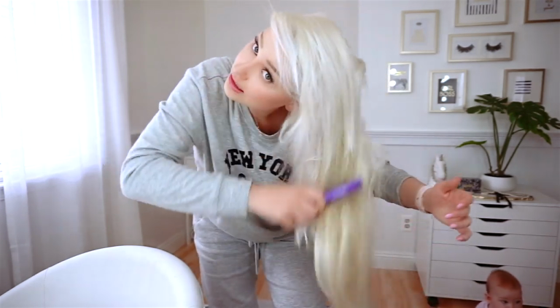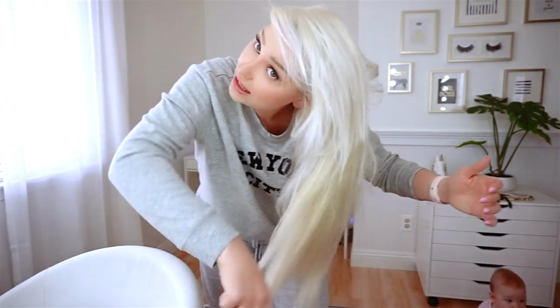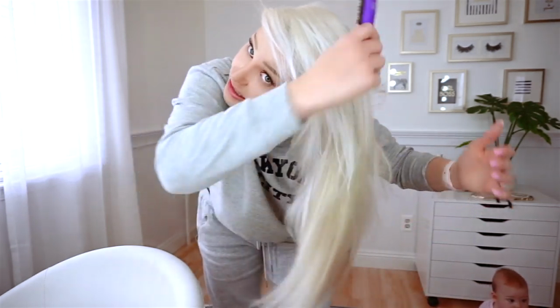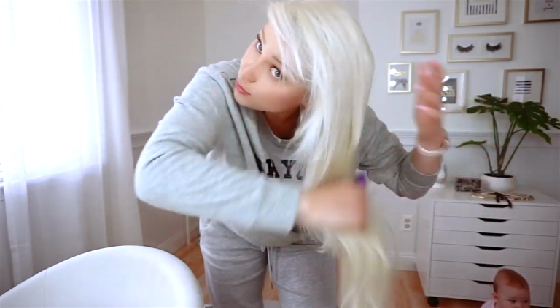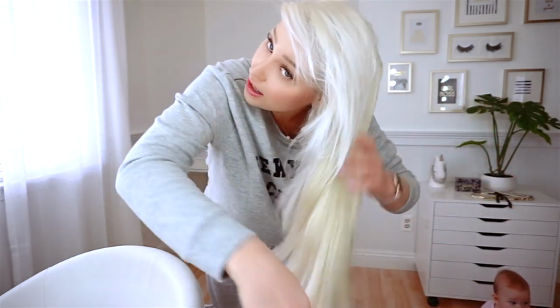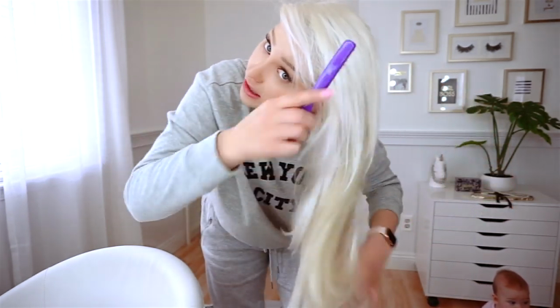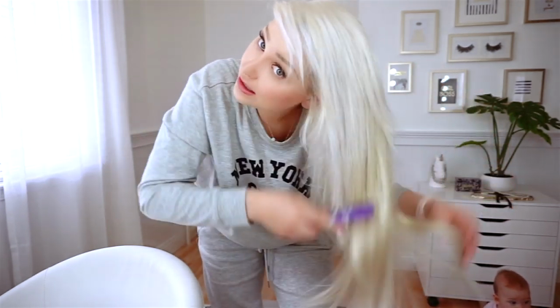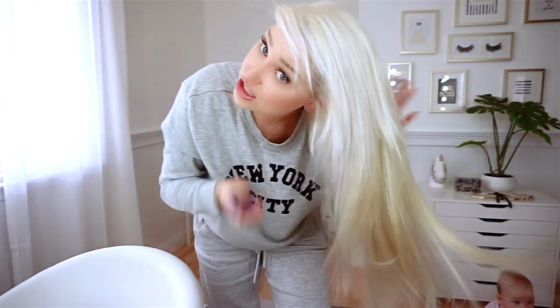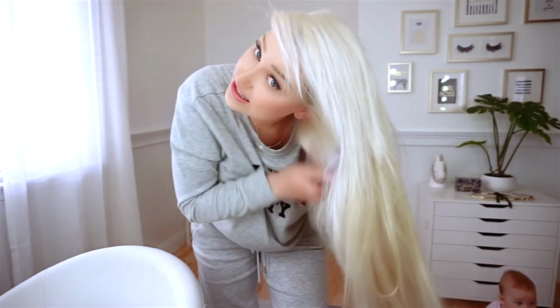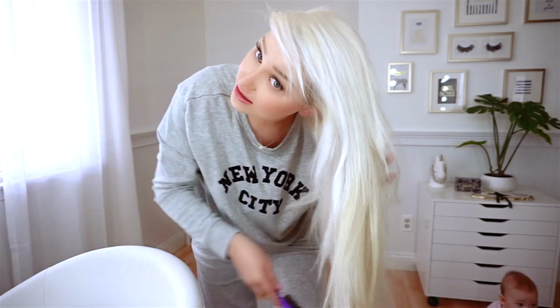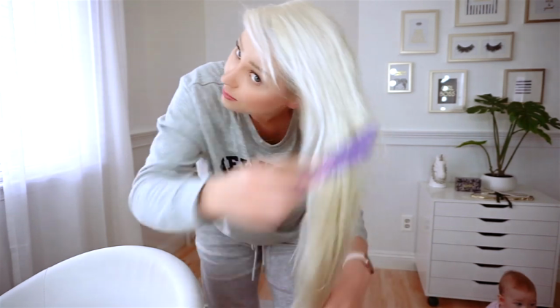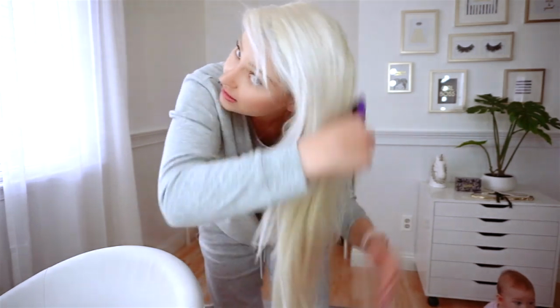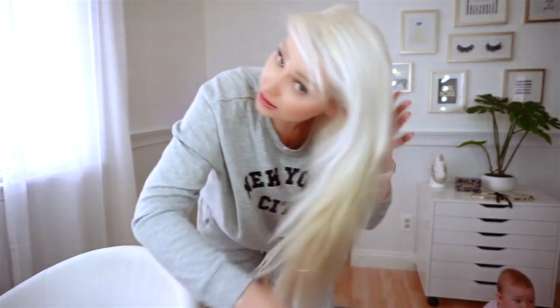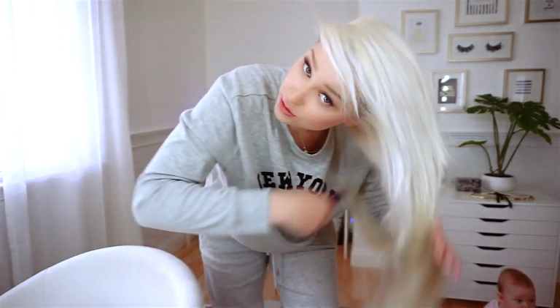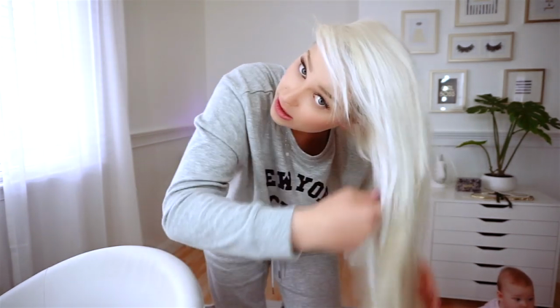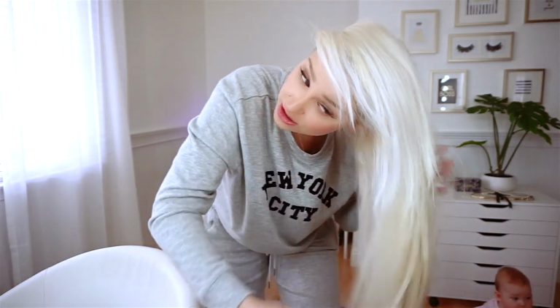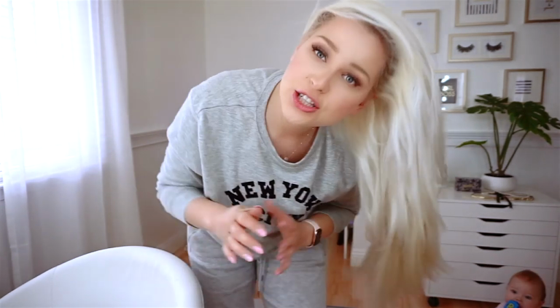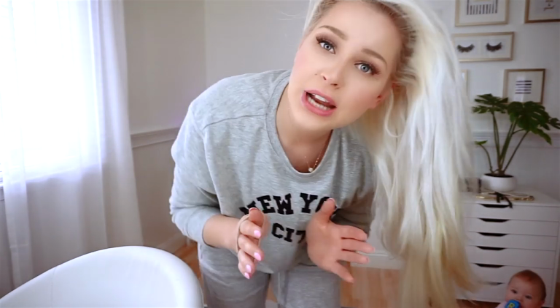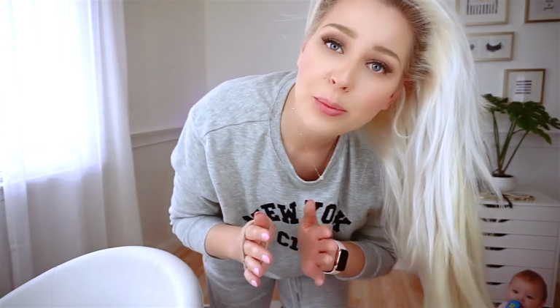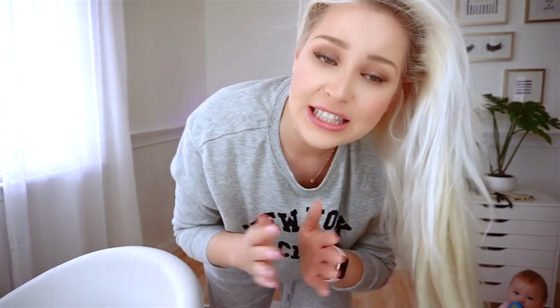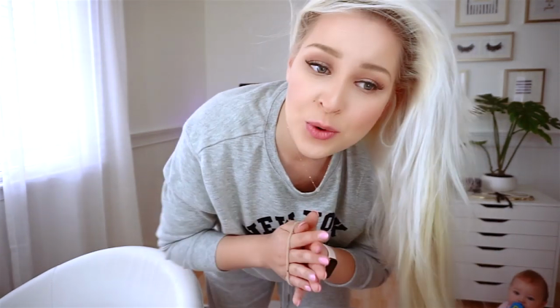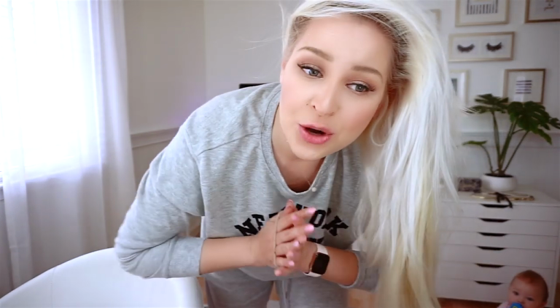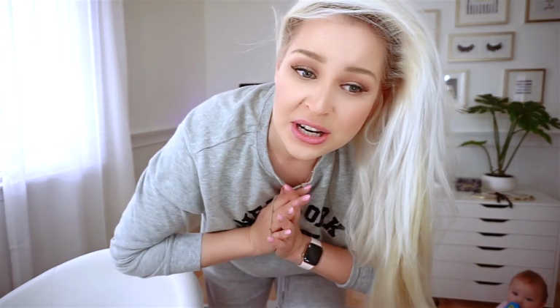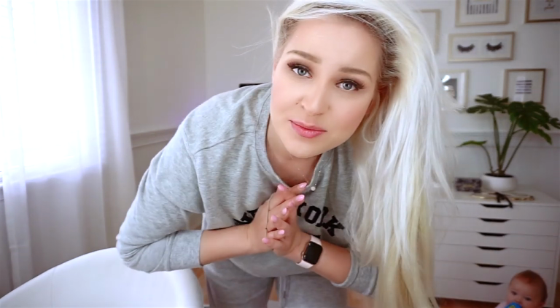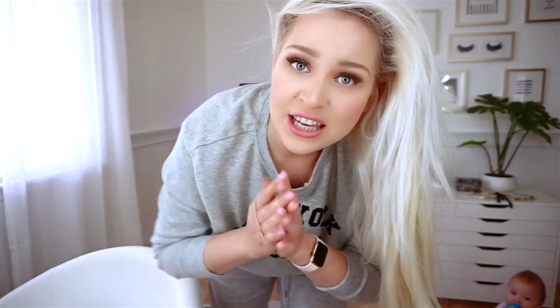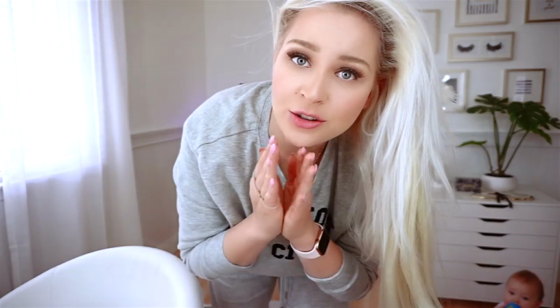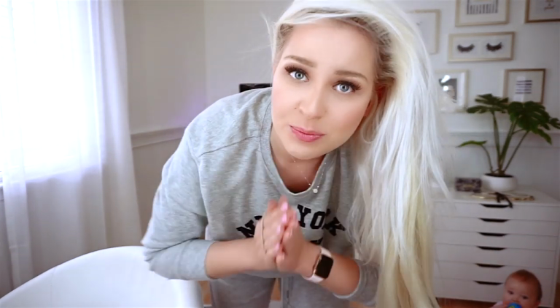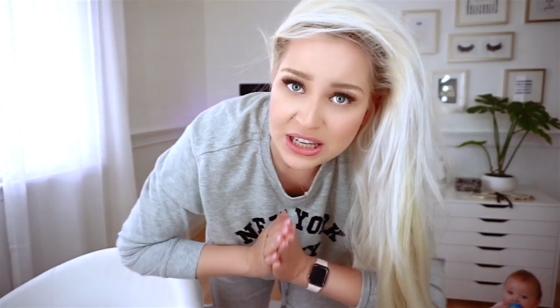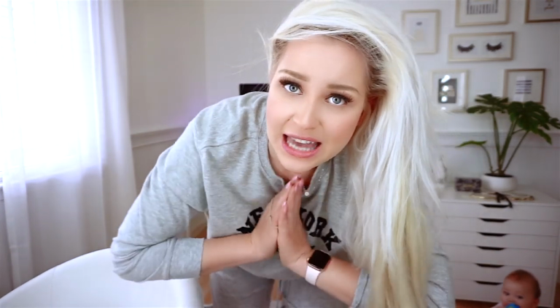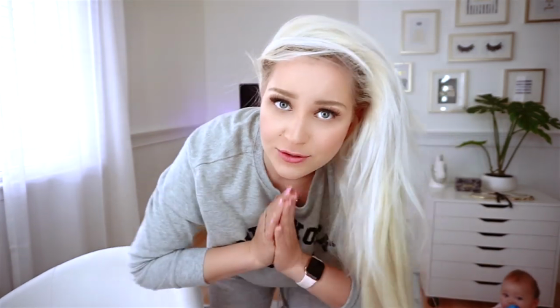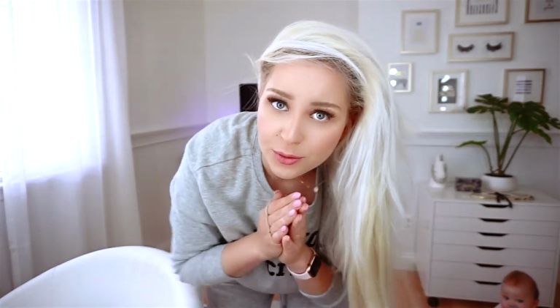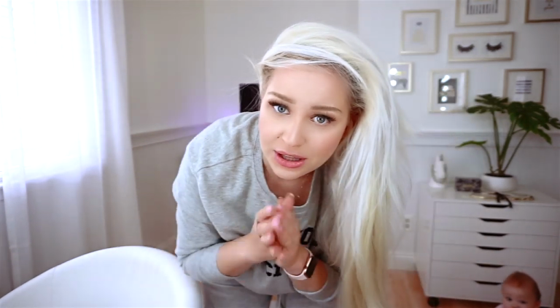Smooth it out again, just a little bit — not too much. Now place it where you want it to be and repeat after me.